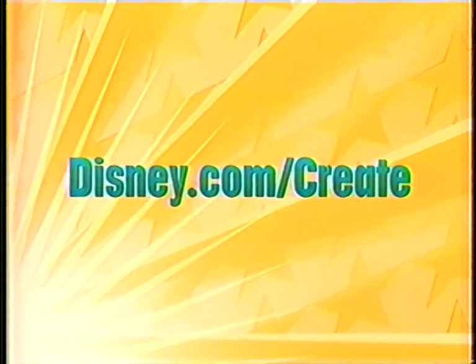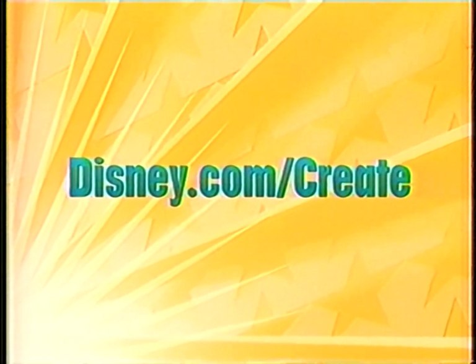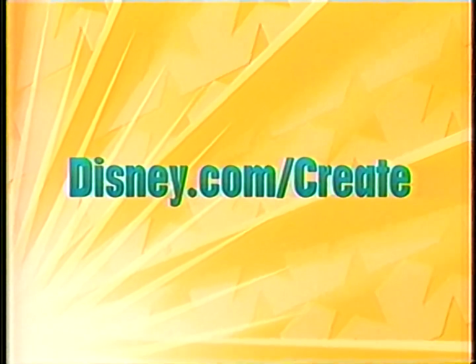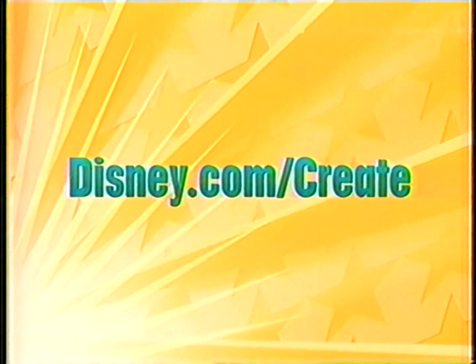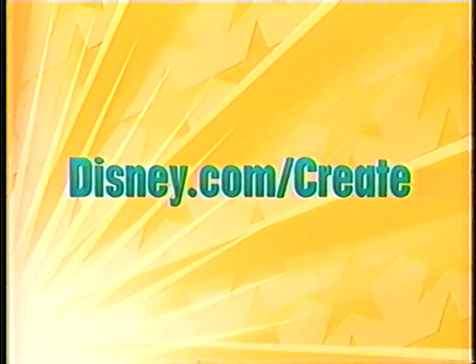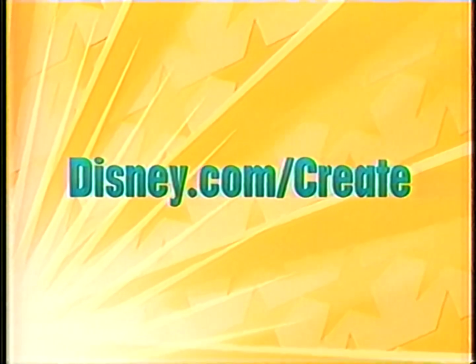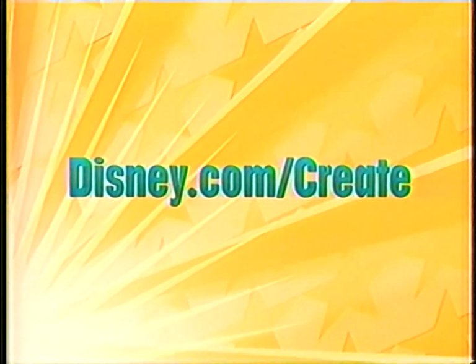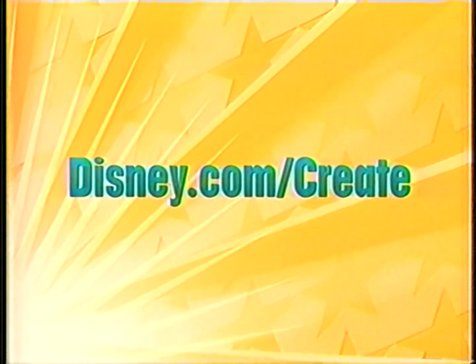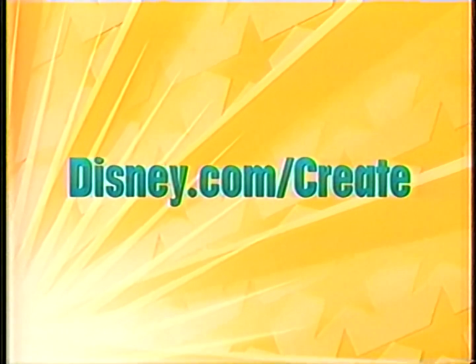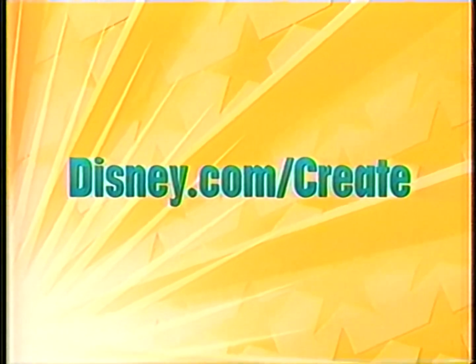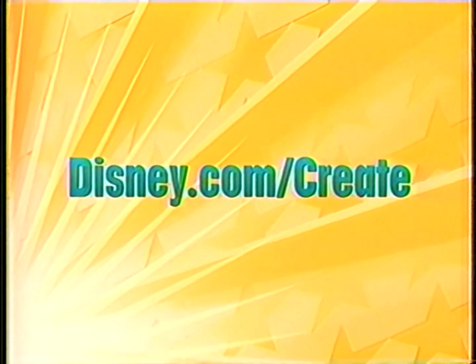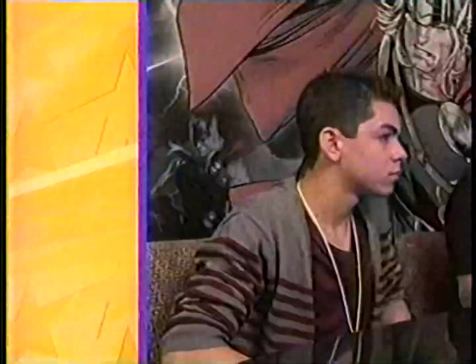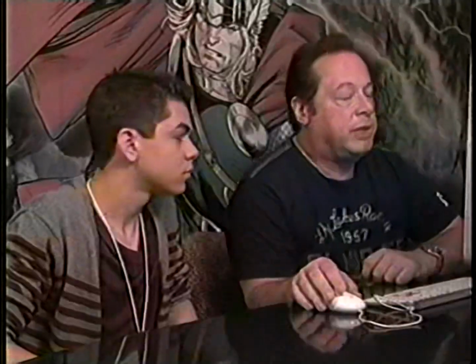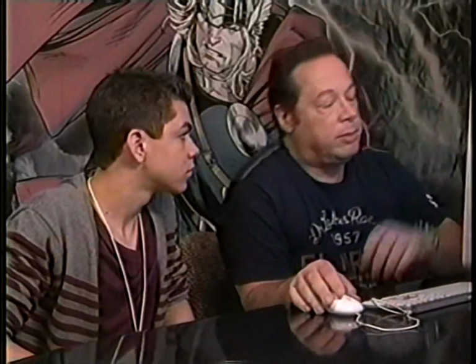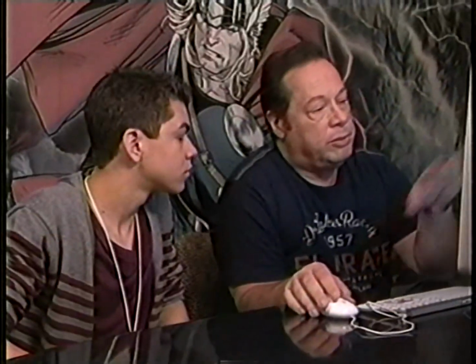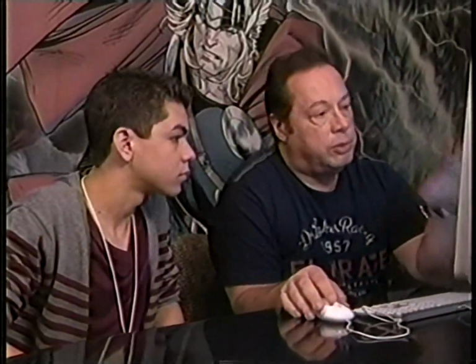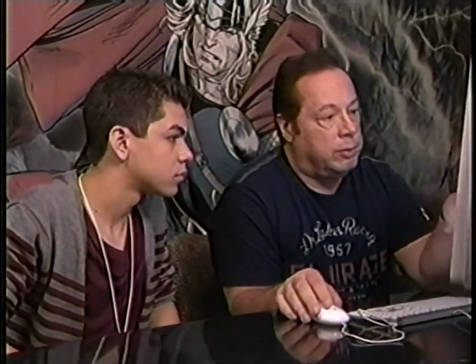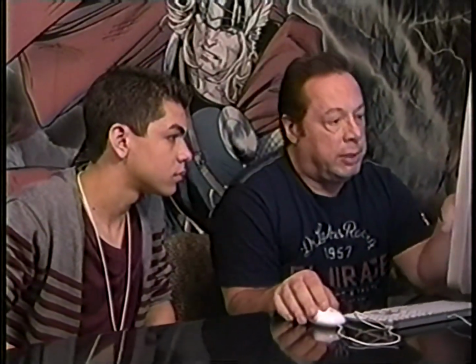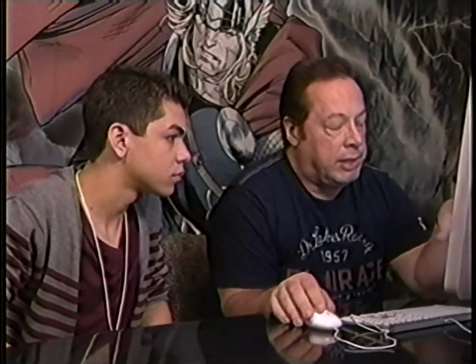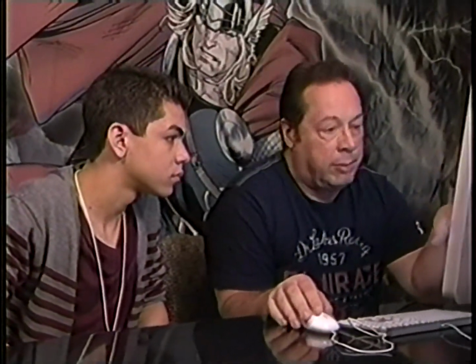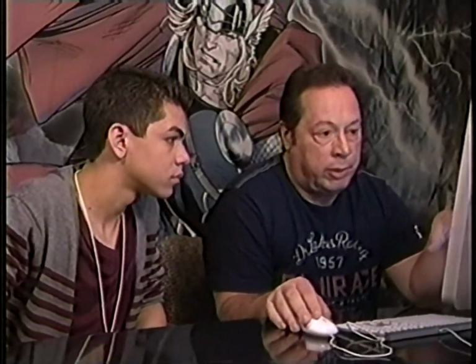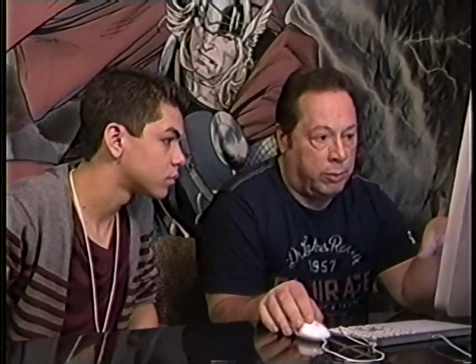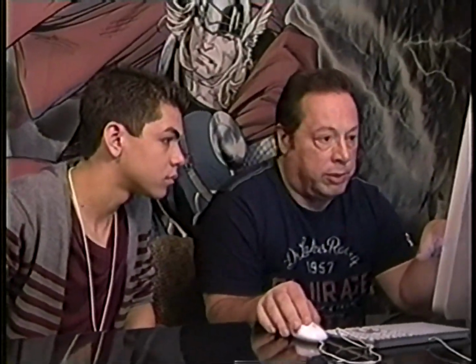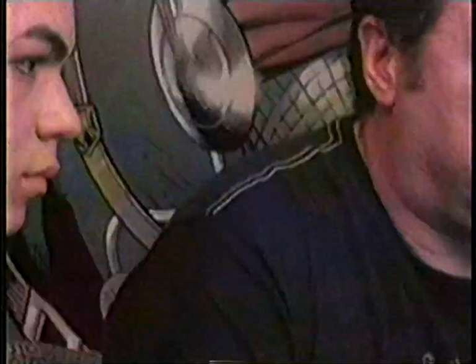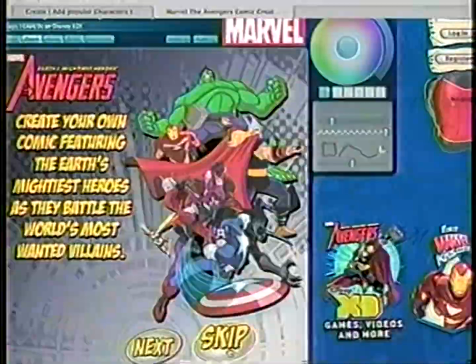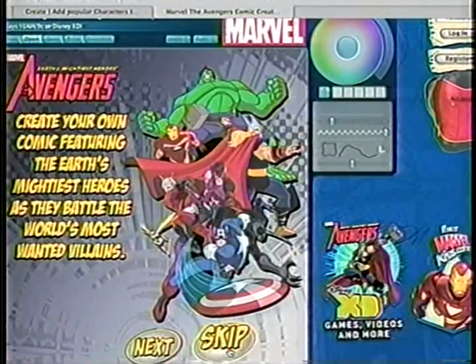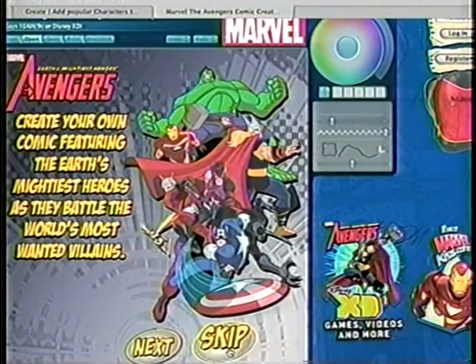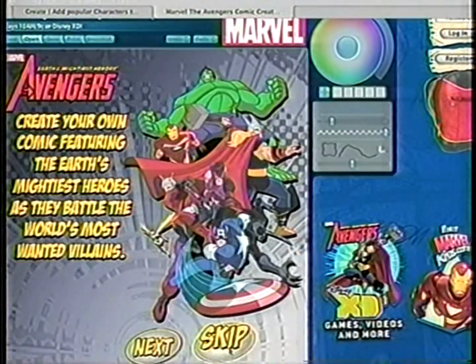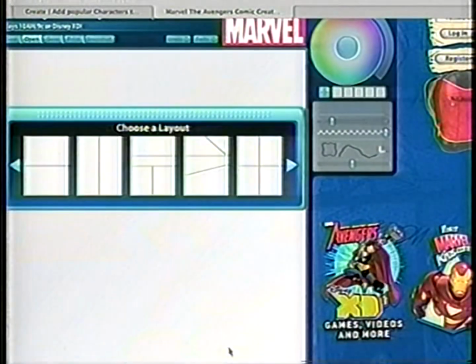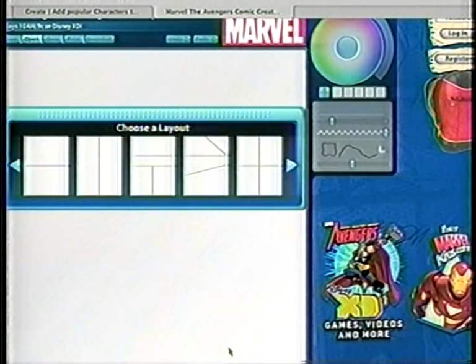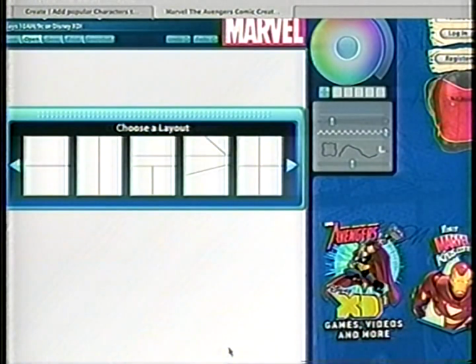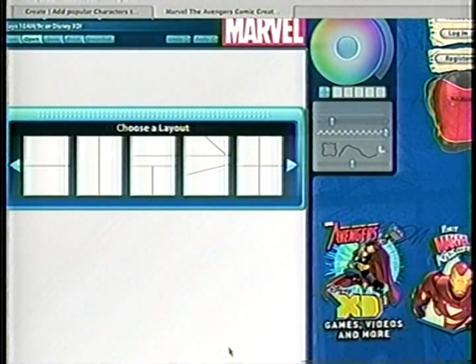That's part of Disney.com slash create. So Adam, let me show you how the comic creator works and actually how easy it works.